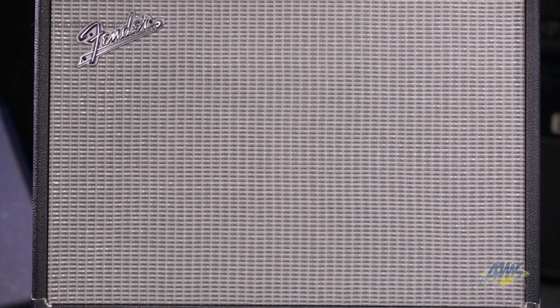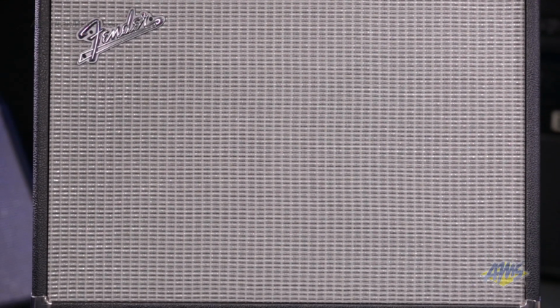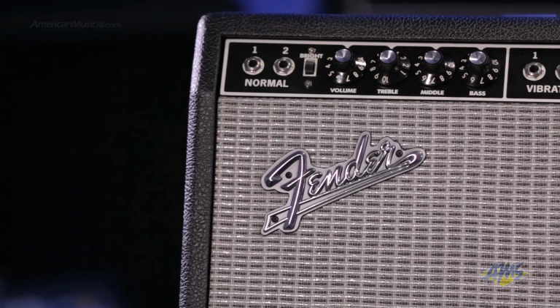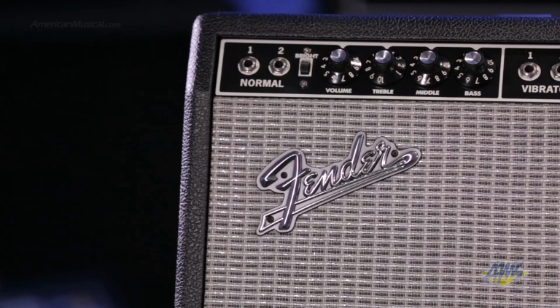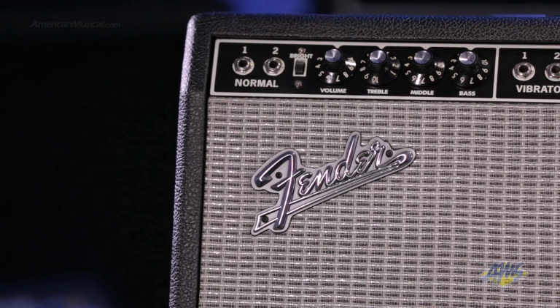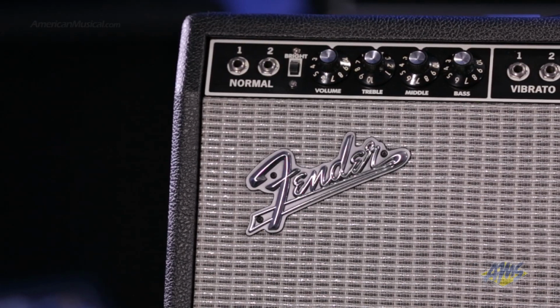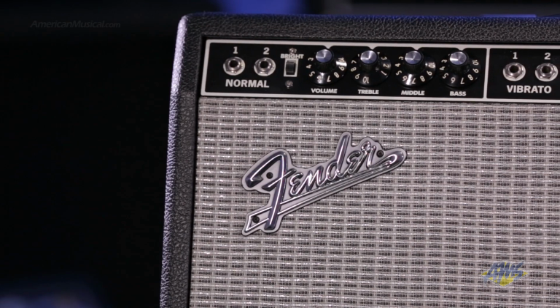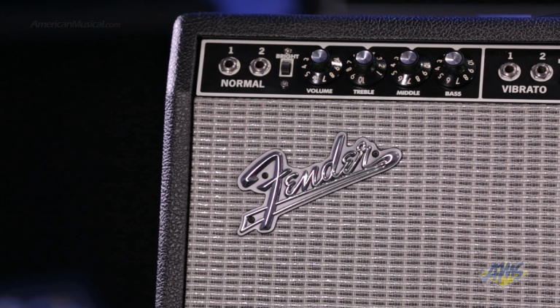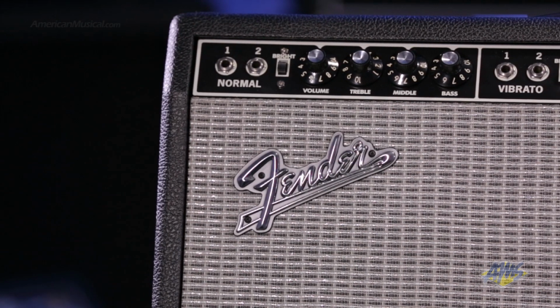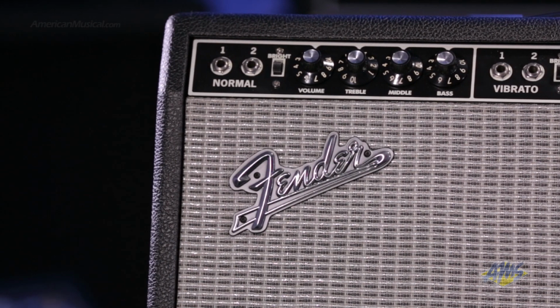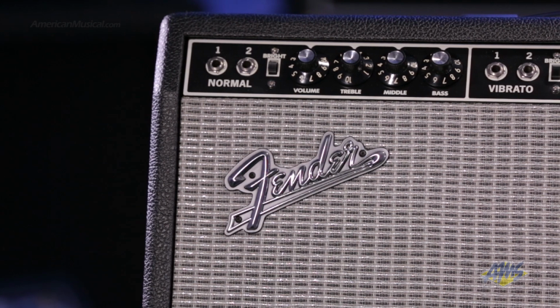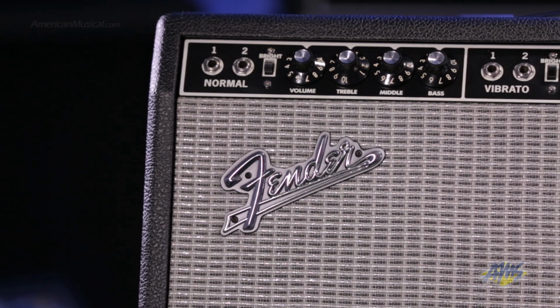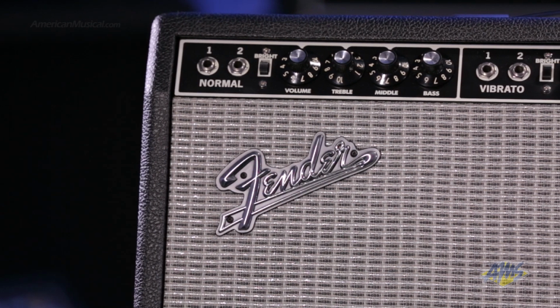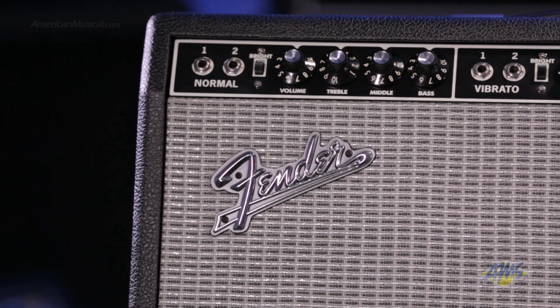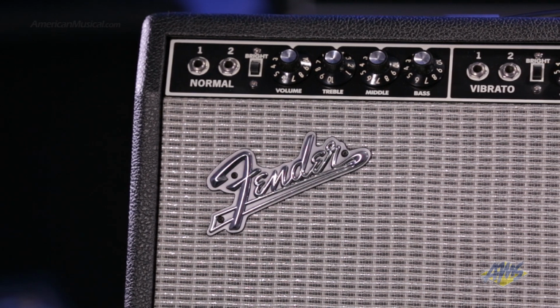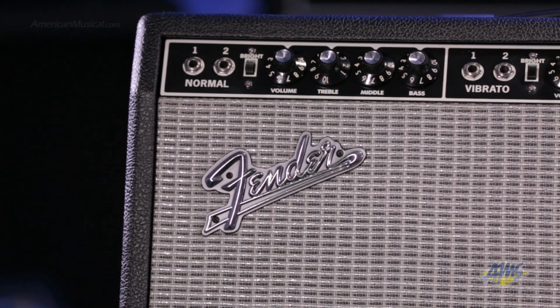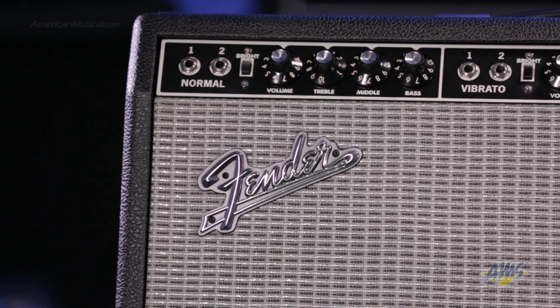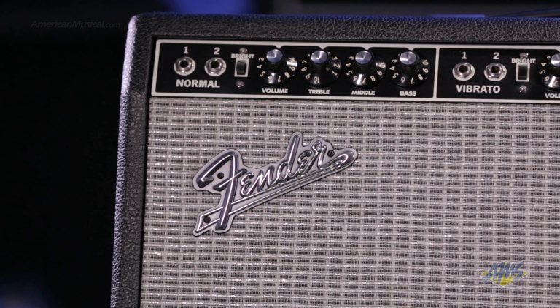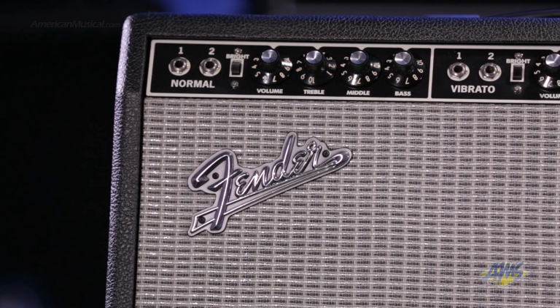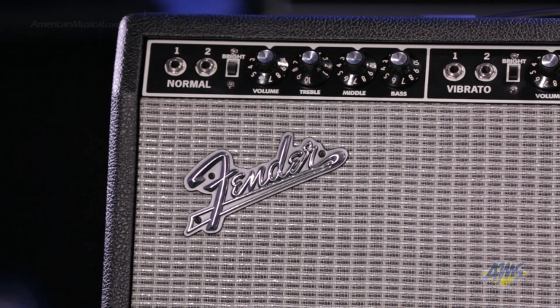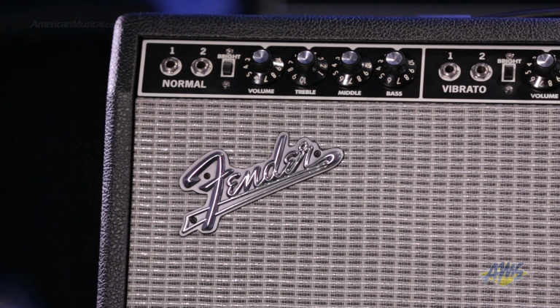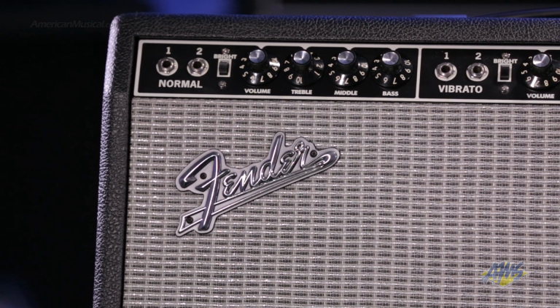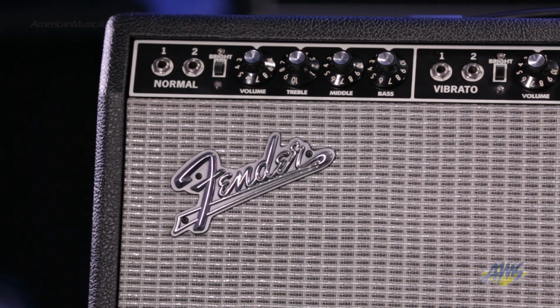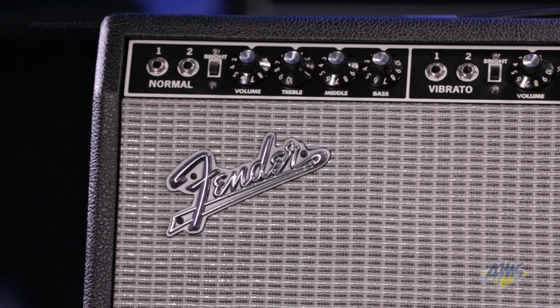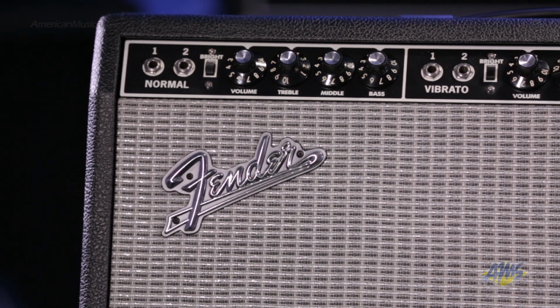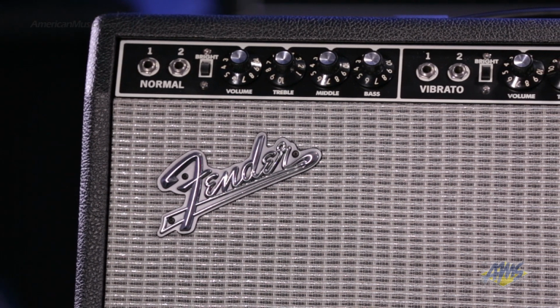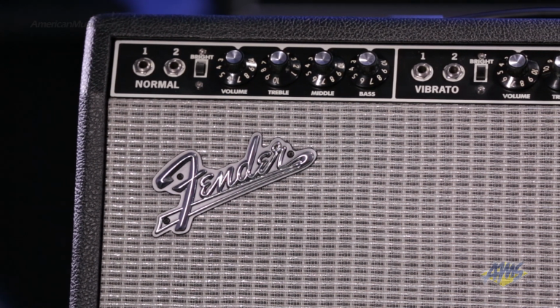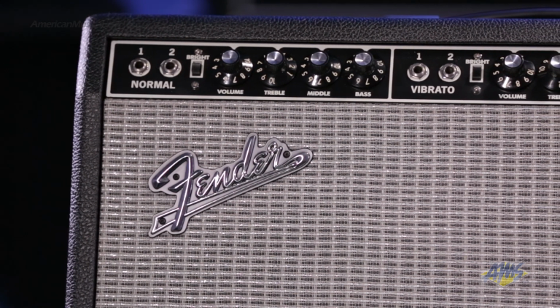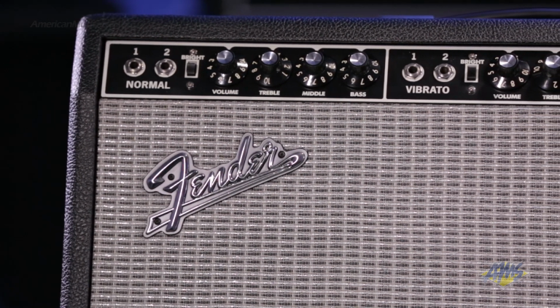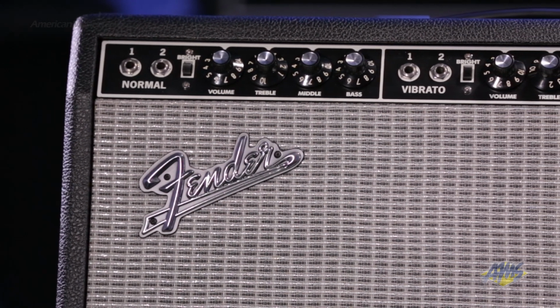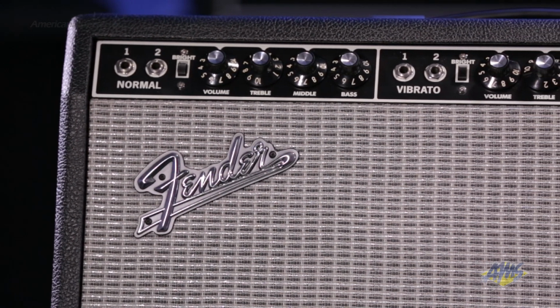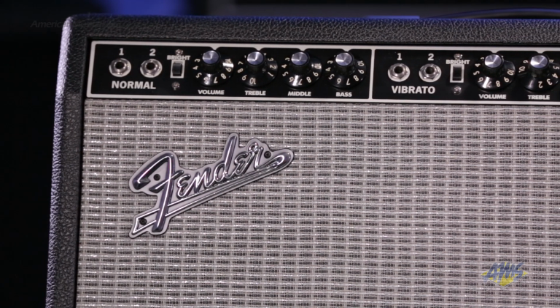The 65 Twin Reverb has a clean tone that is loud and fat sounding. It's also great for guitar pedals.